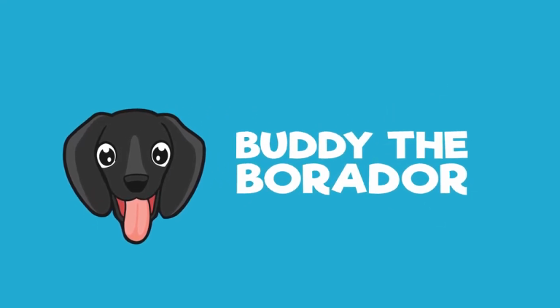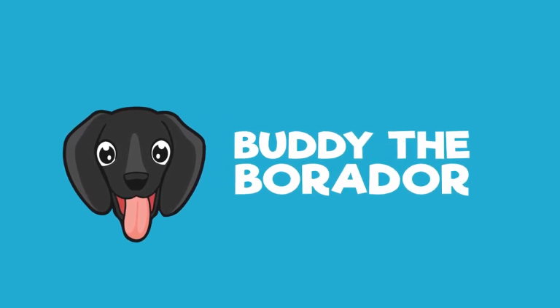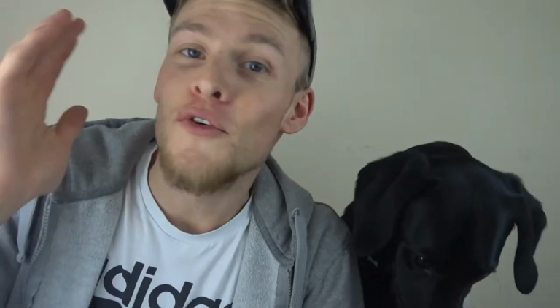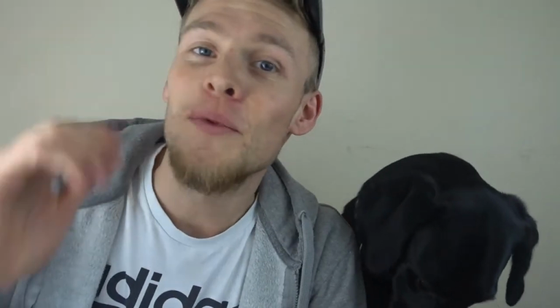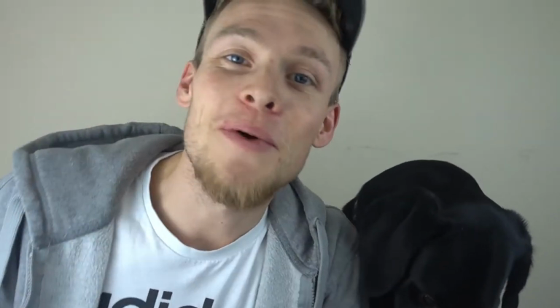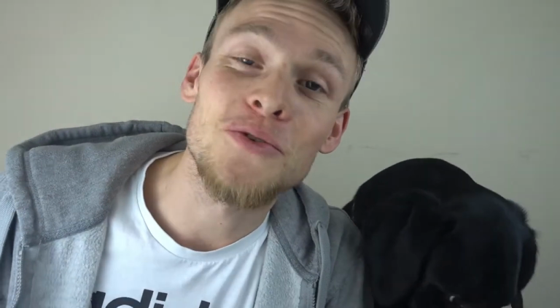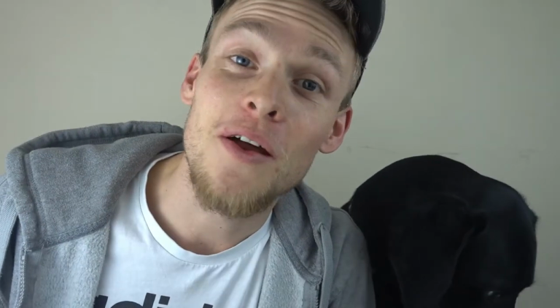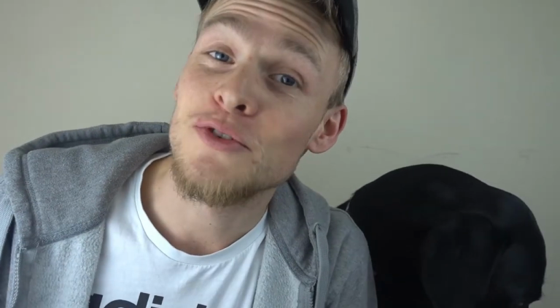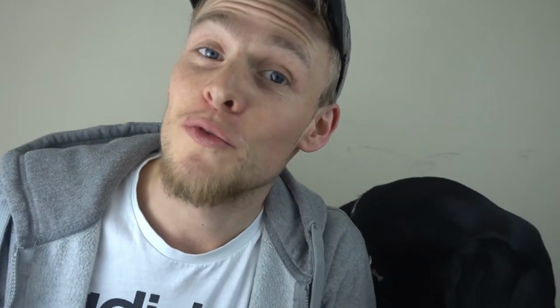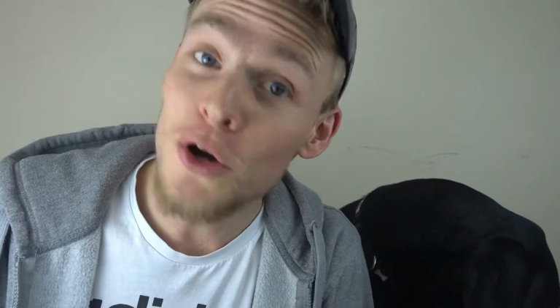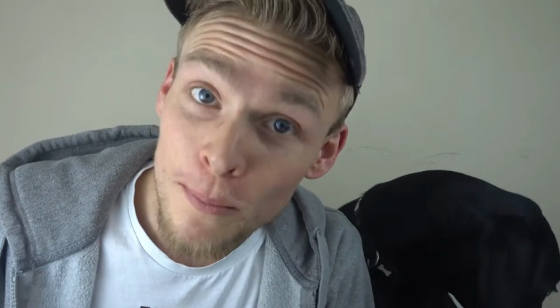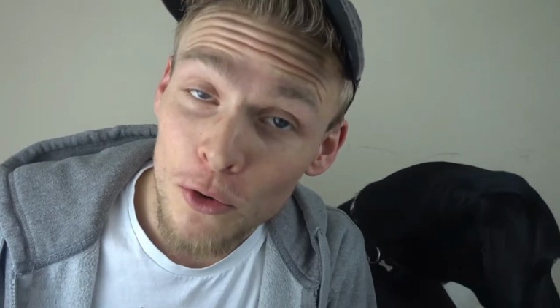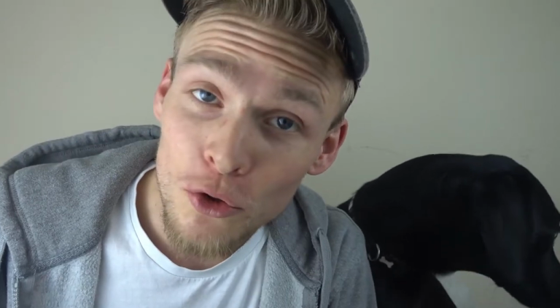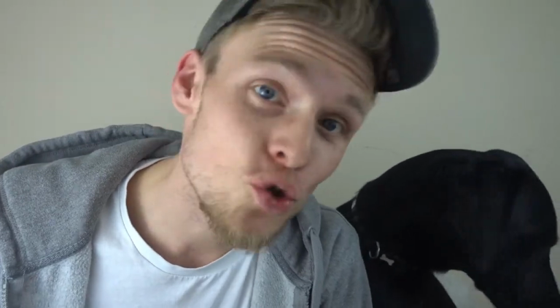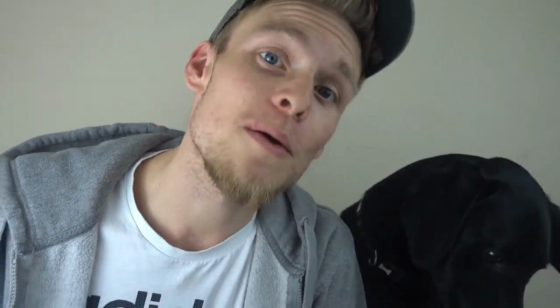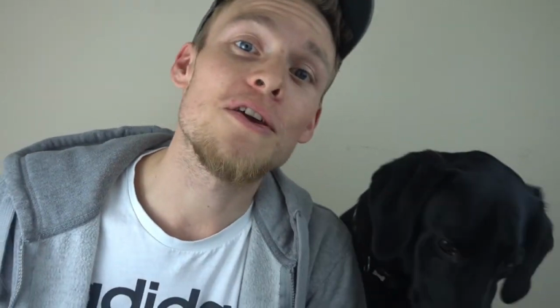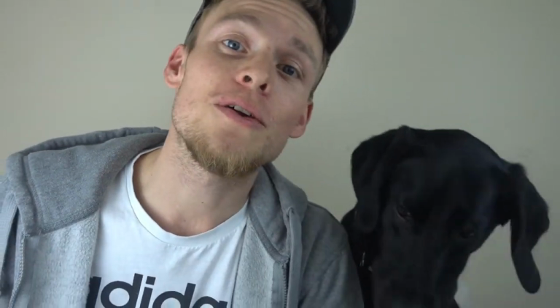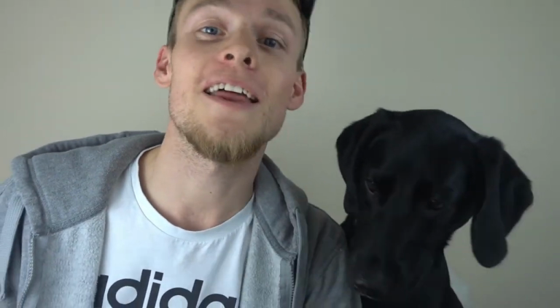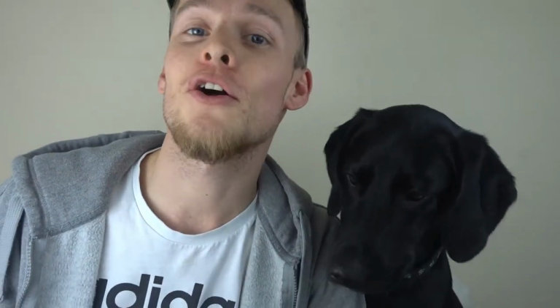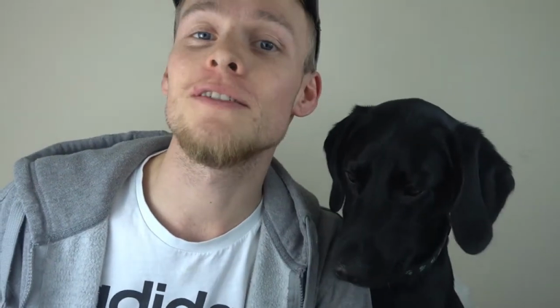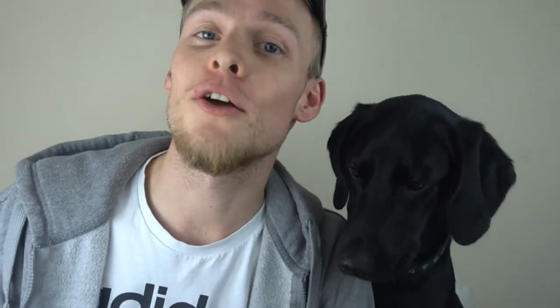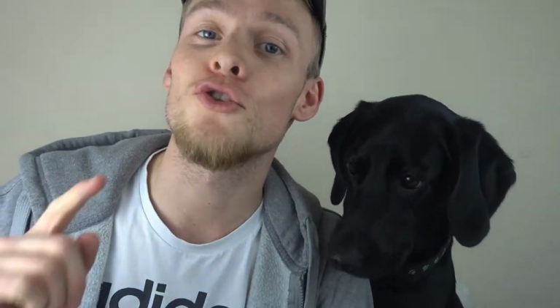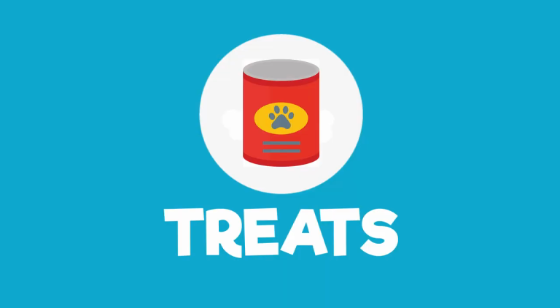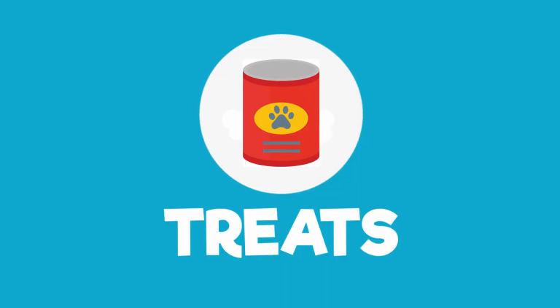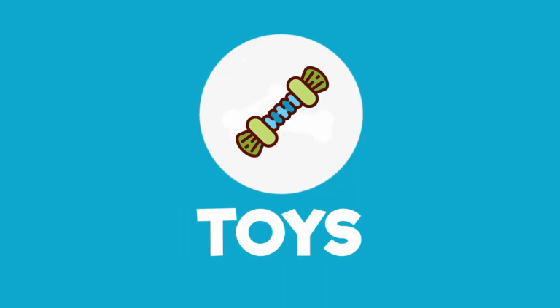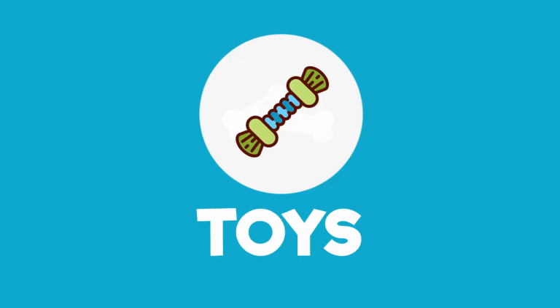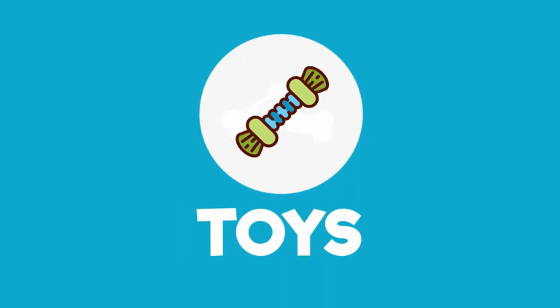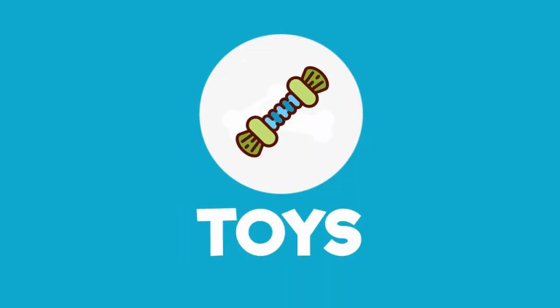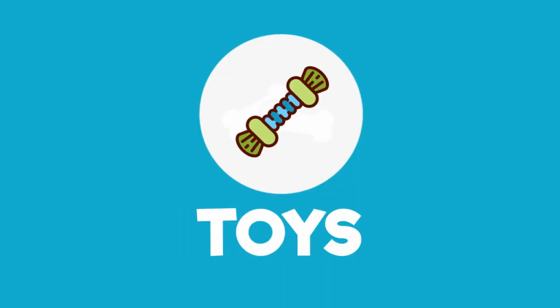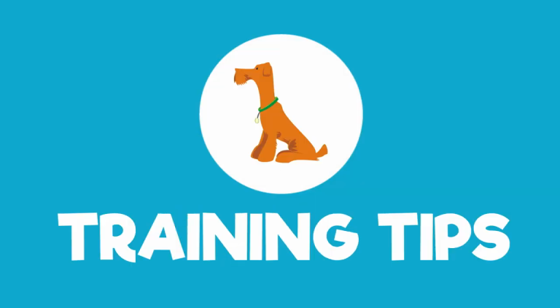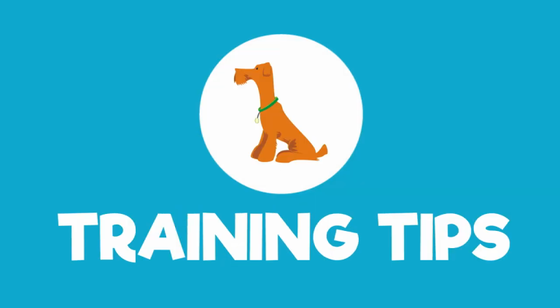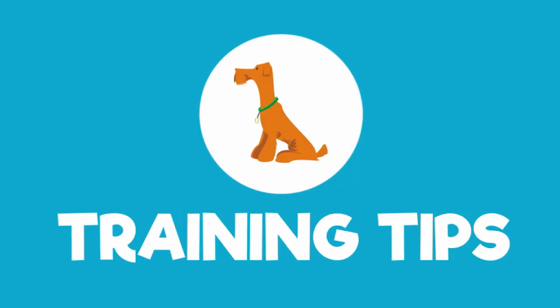Hi everyone, welcome back to another episode of Buddy the Borrador, the show where we bring you canine content on dog treats, toys and training tips.